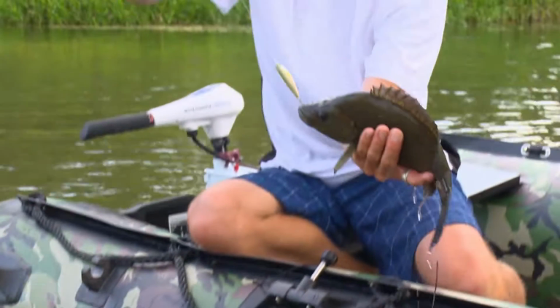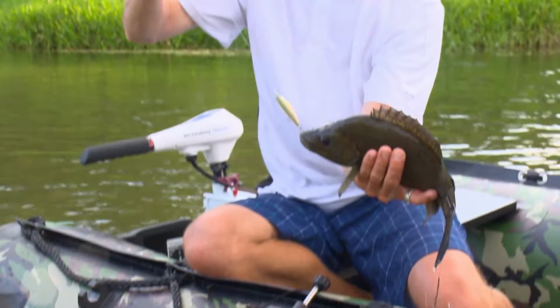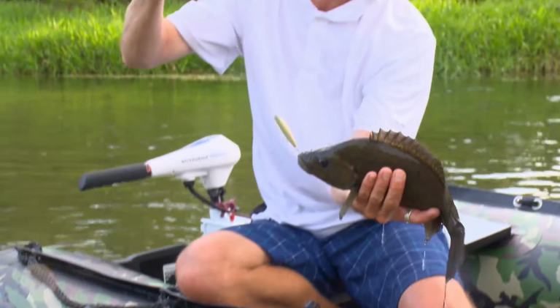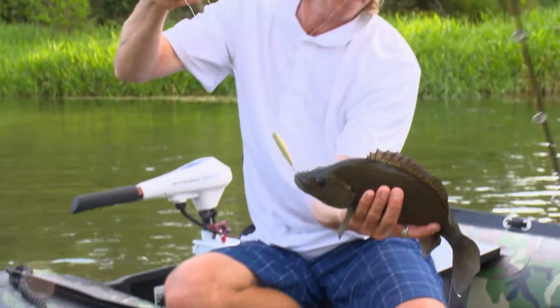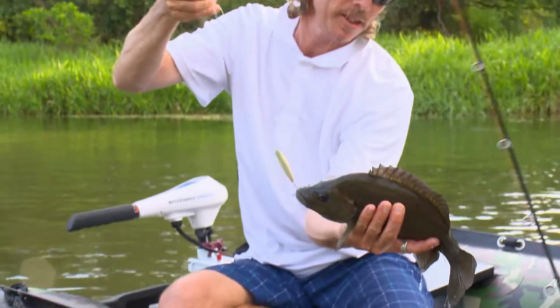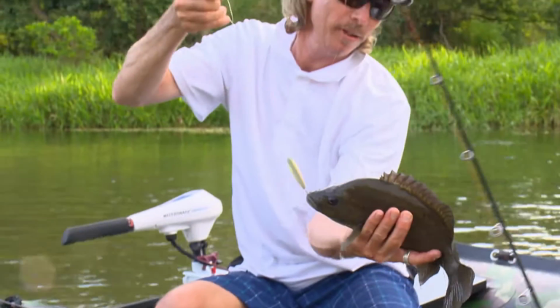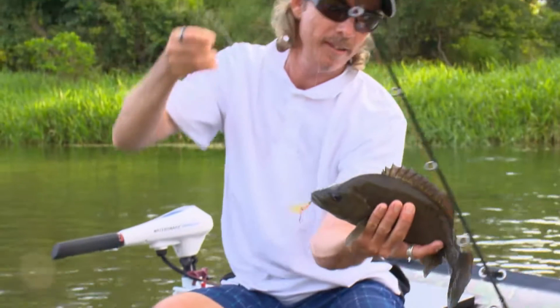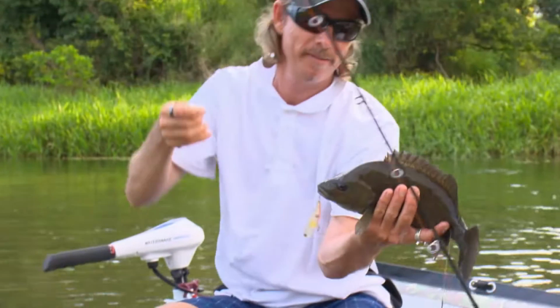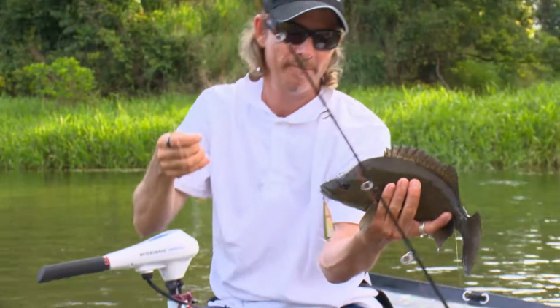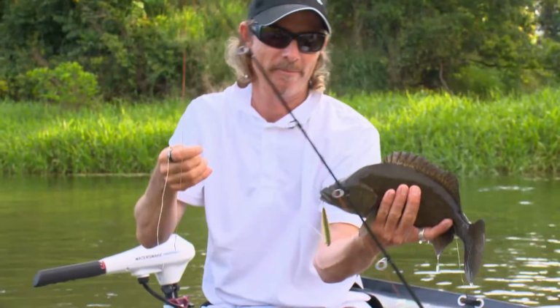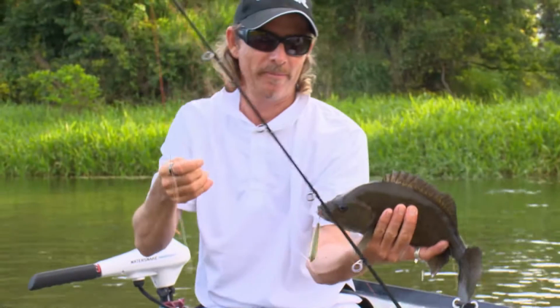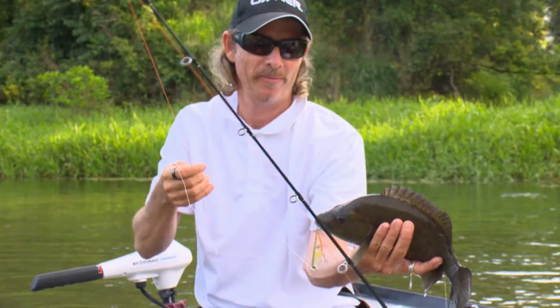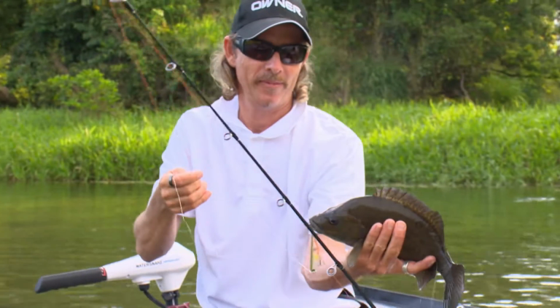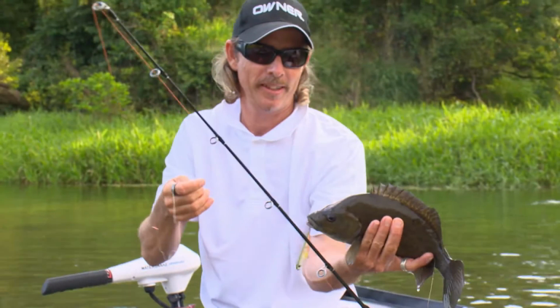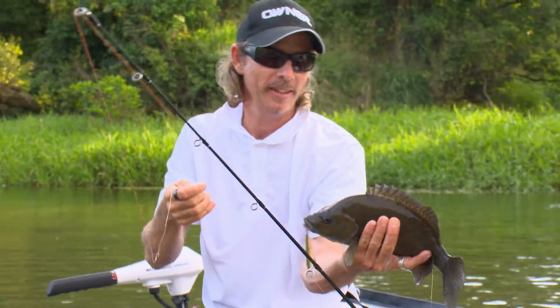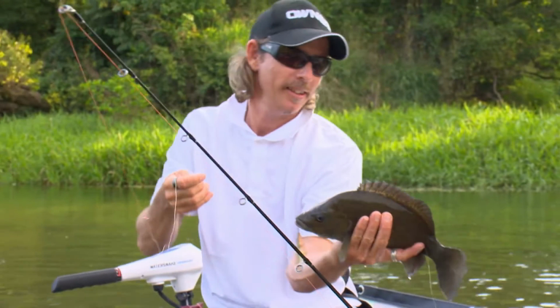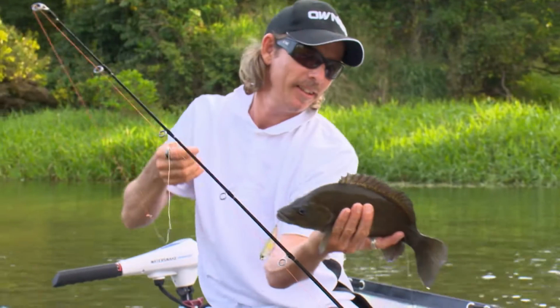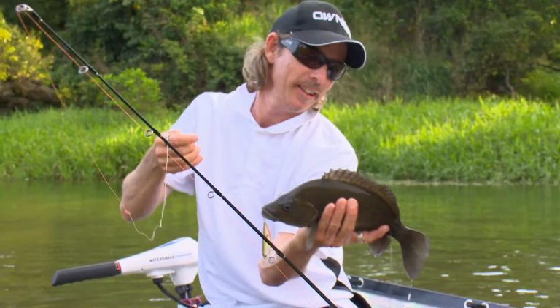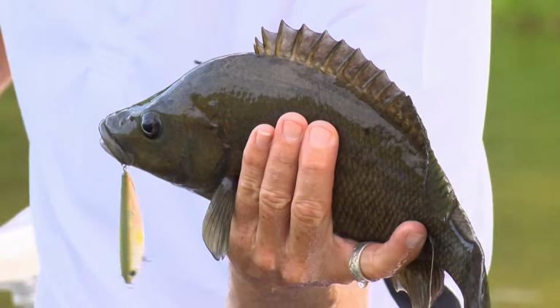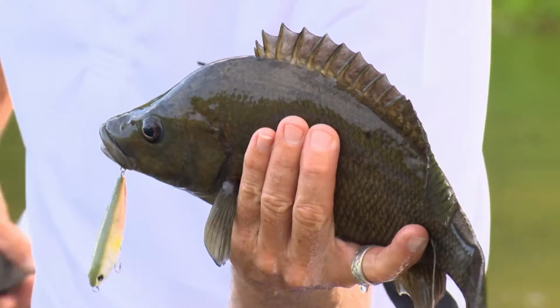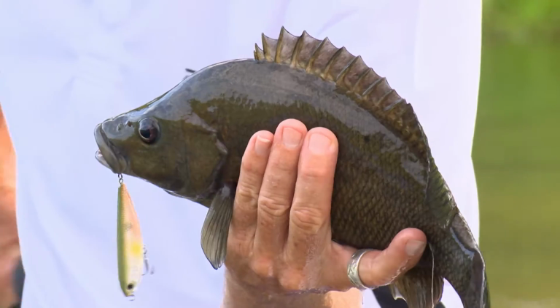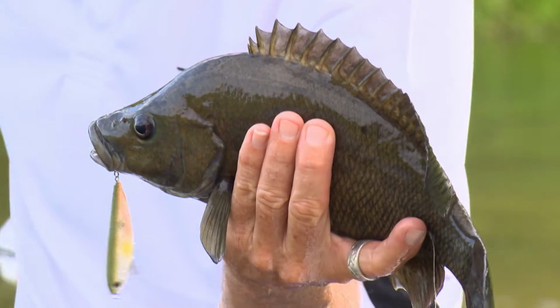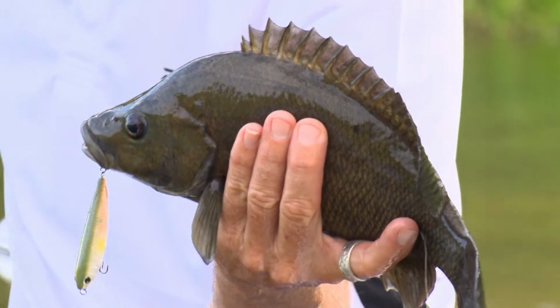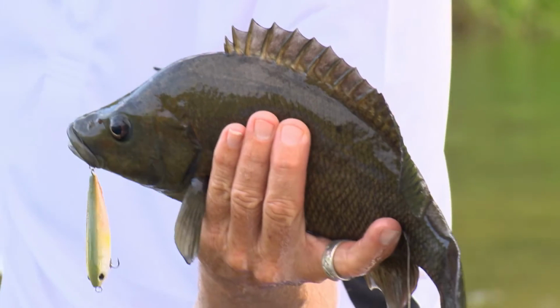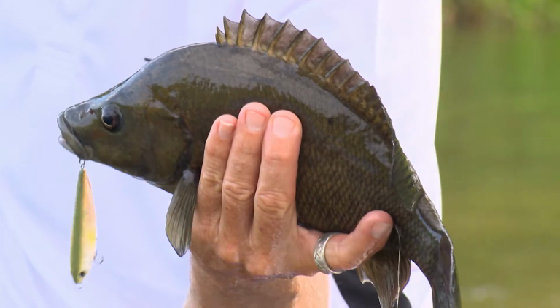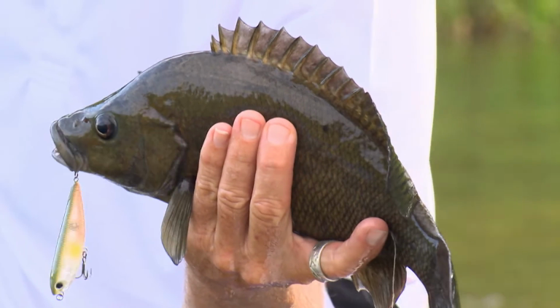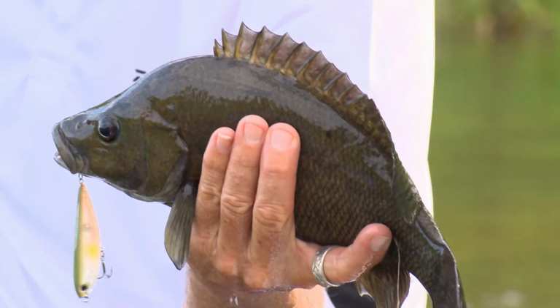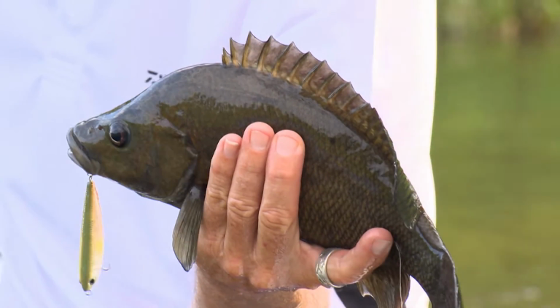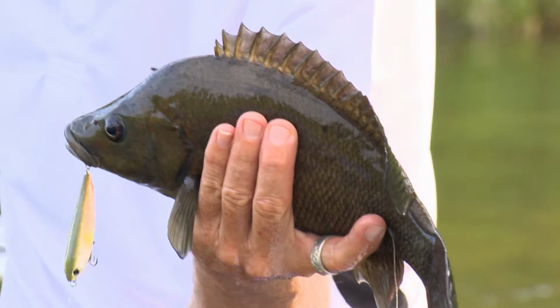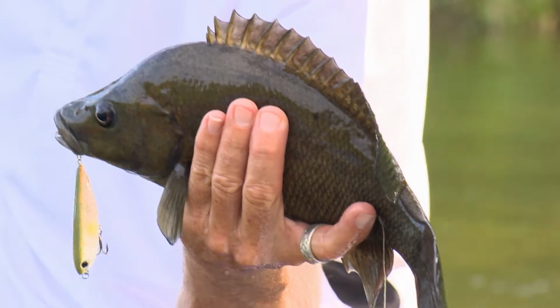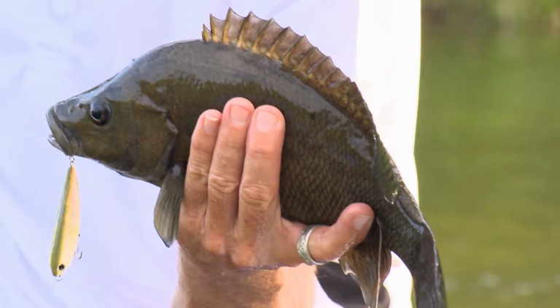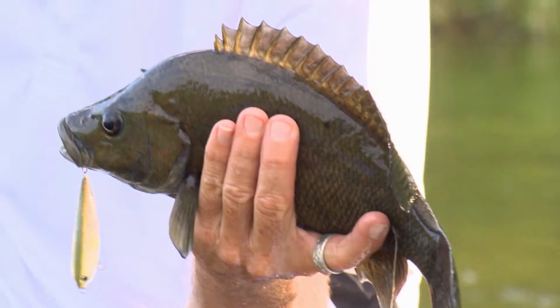Little ball of muscle — nice fish, Dave! They're absolutely fabulous to catch, aren't they? They're good fighters.